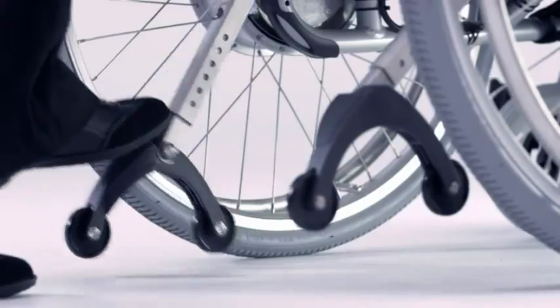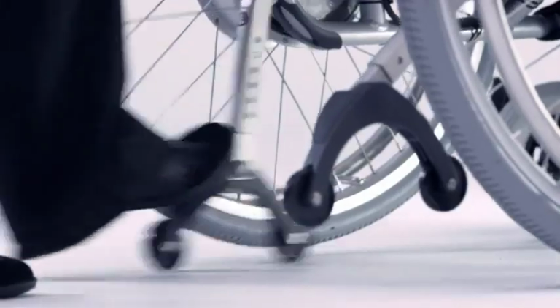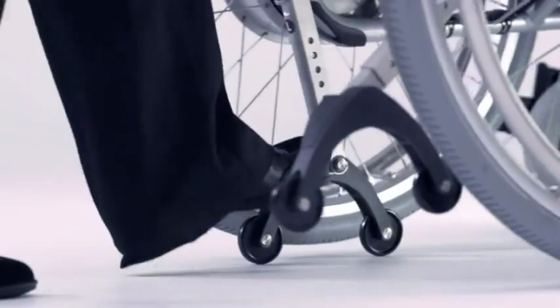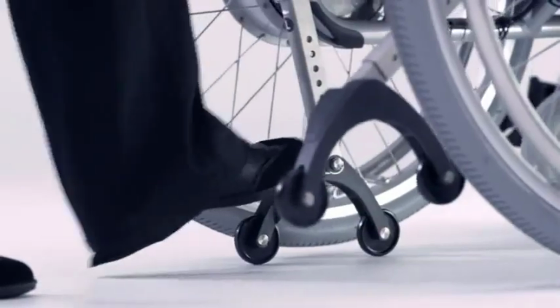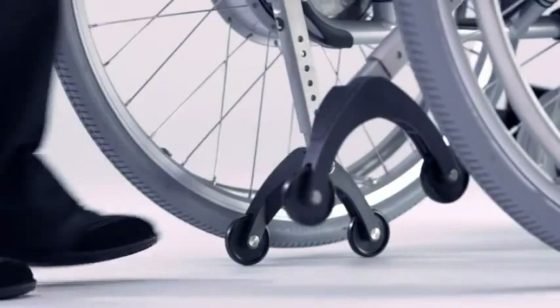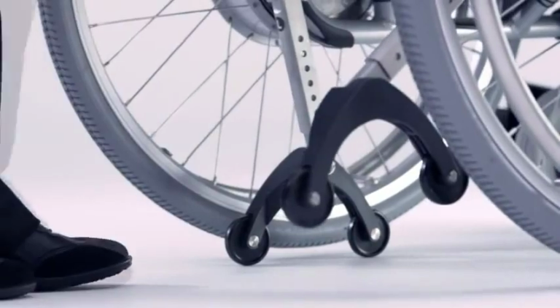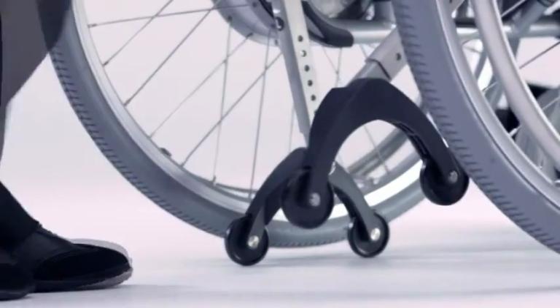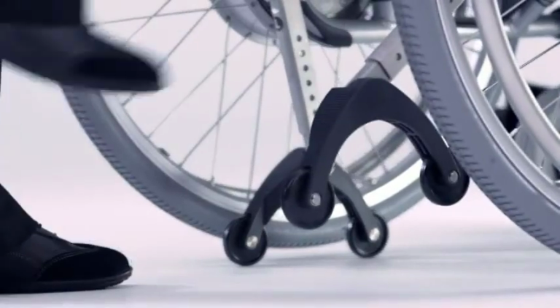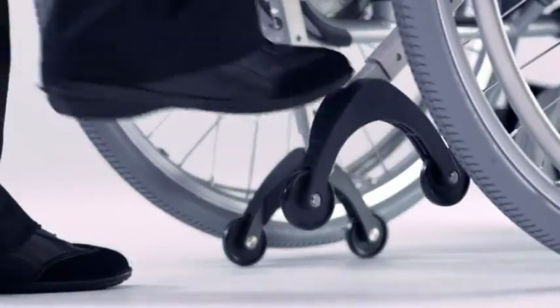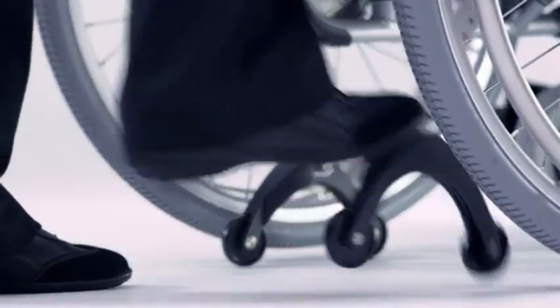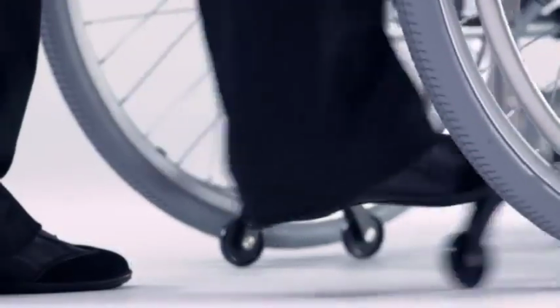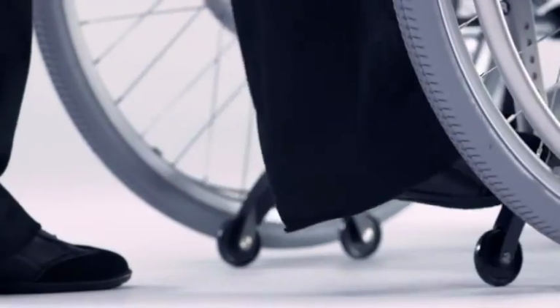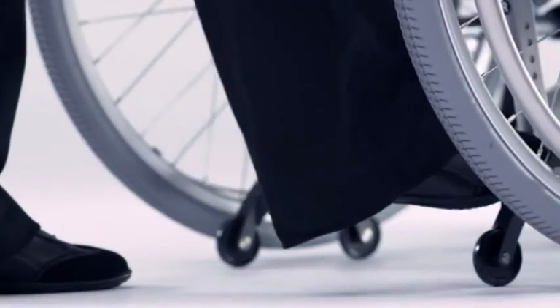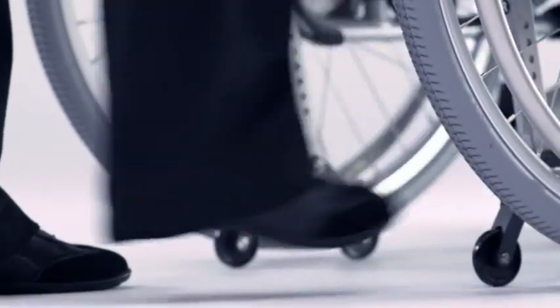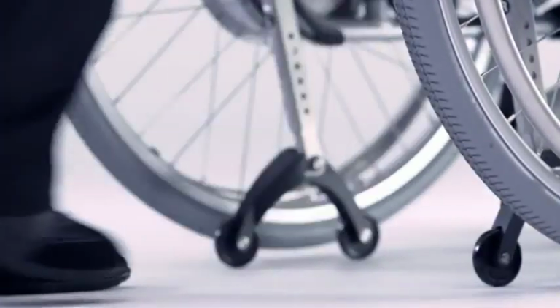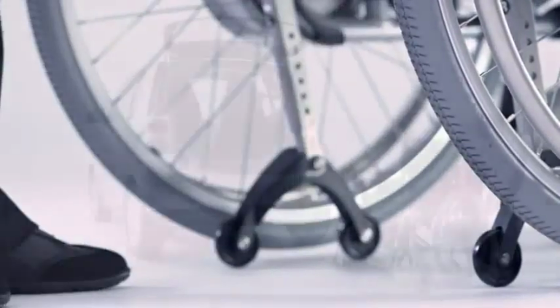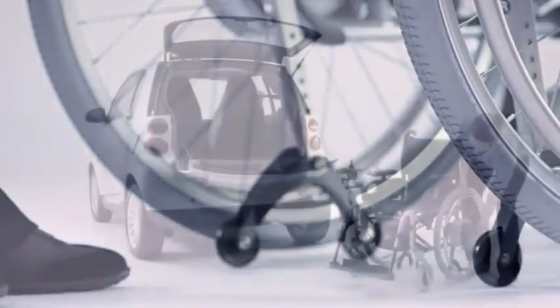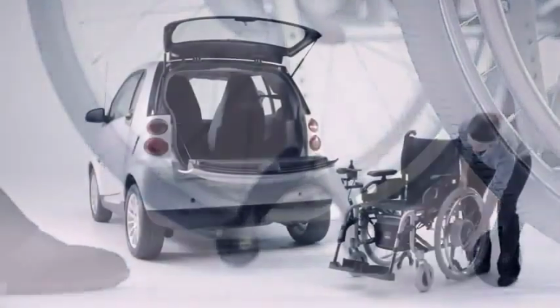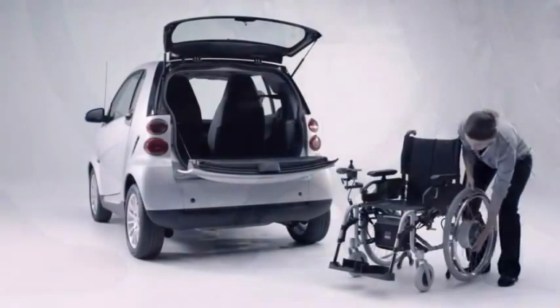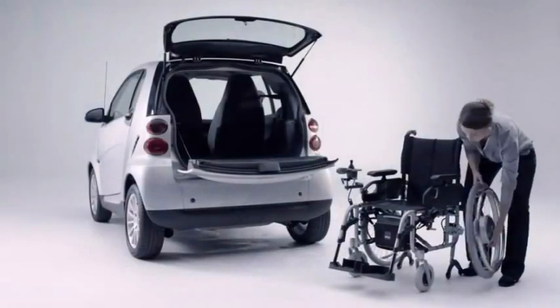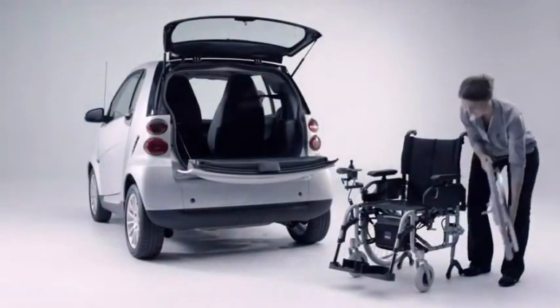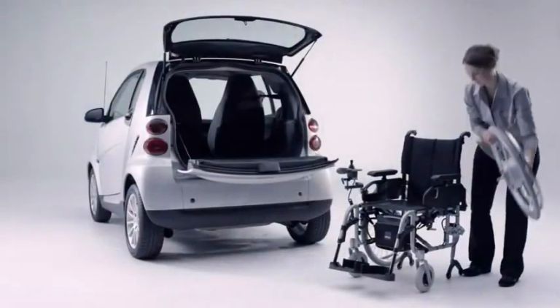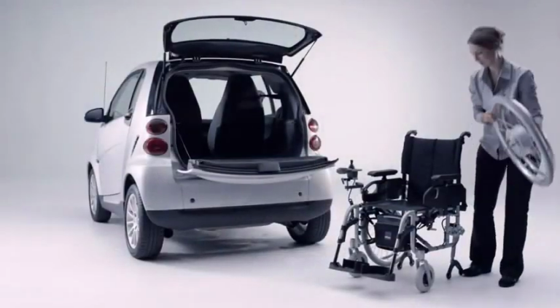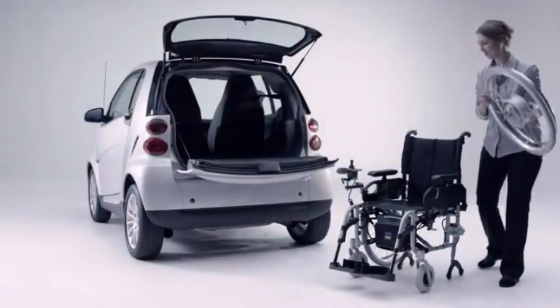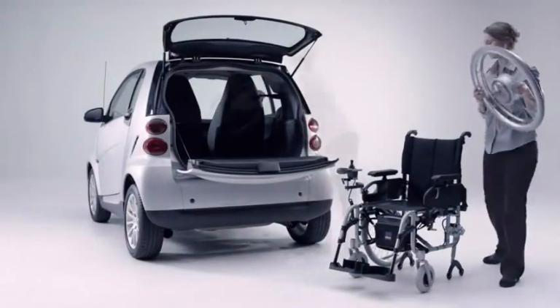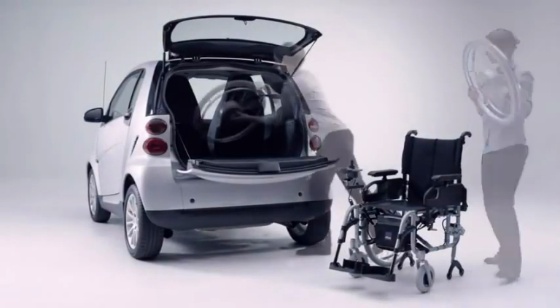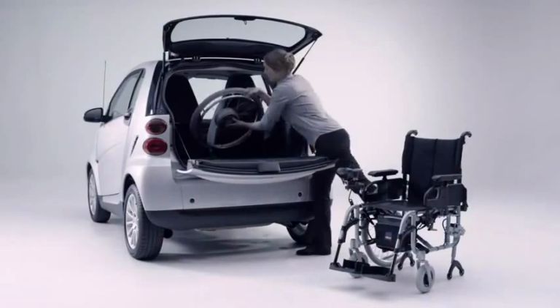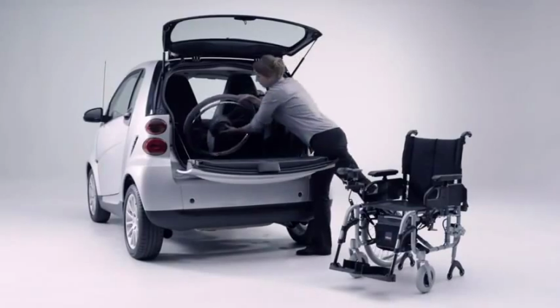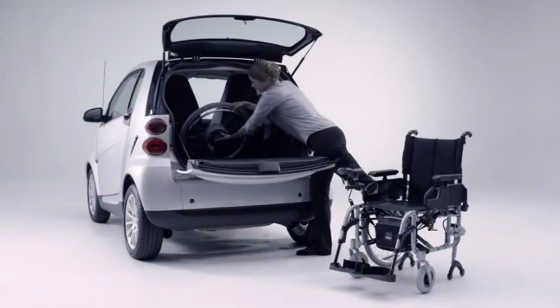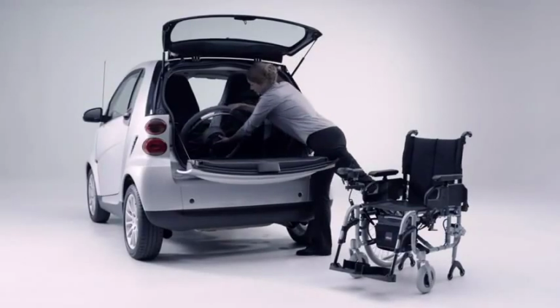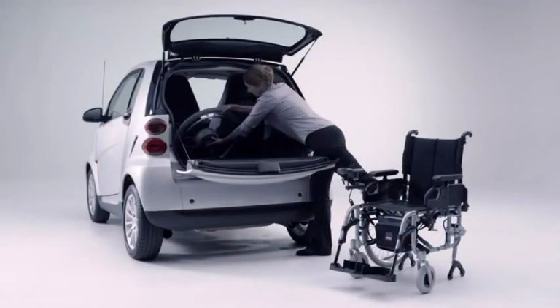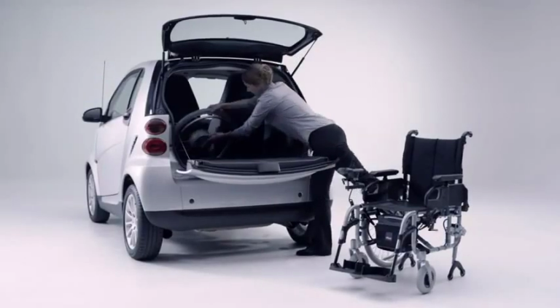The anti-tippers even have two functions. They prevent tipping and also make it easier for you to remove the wheels.